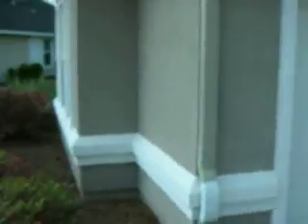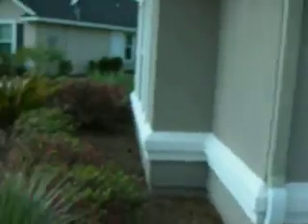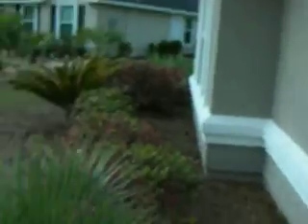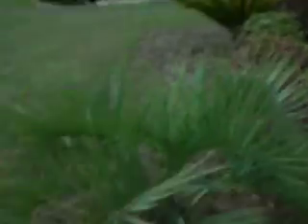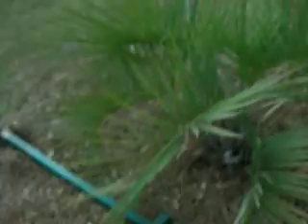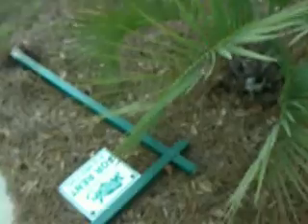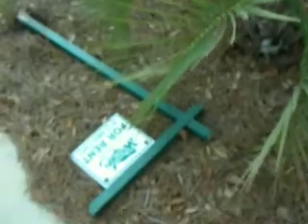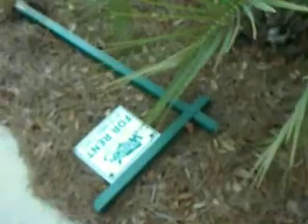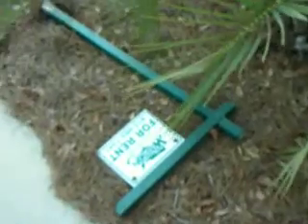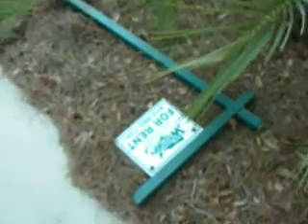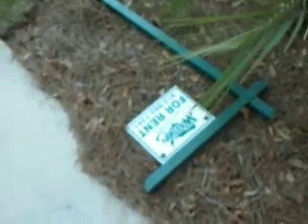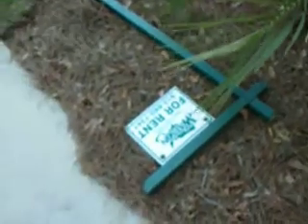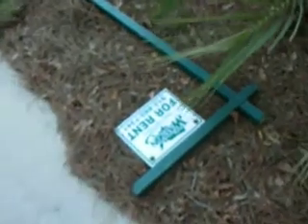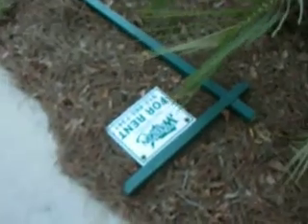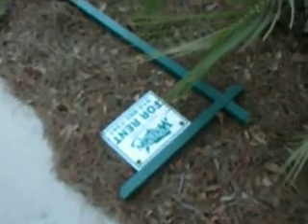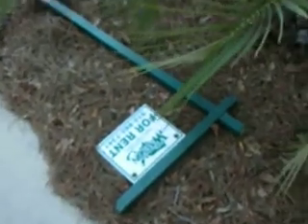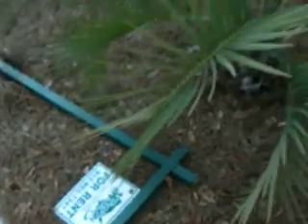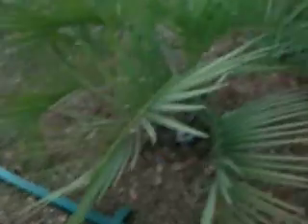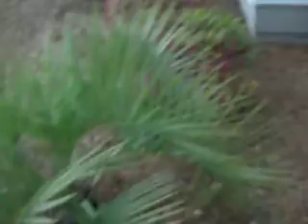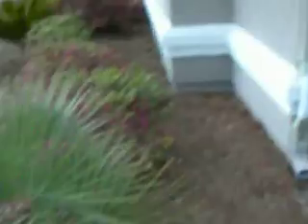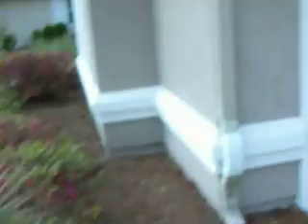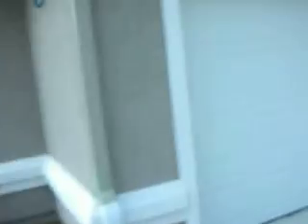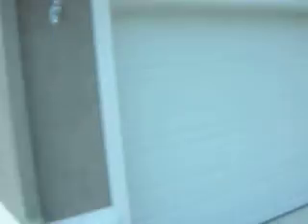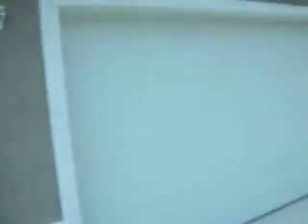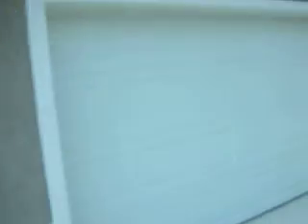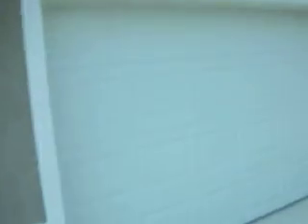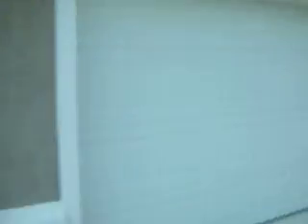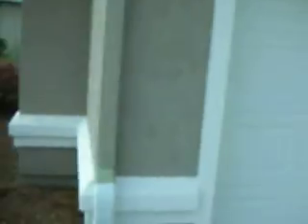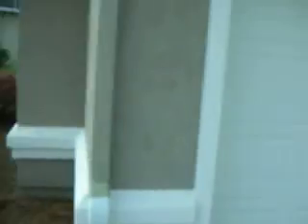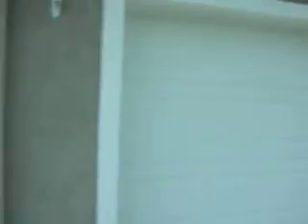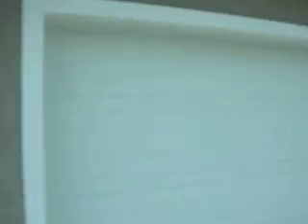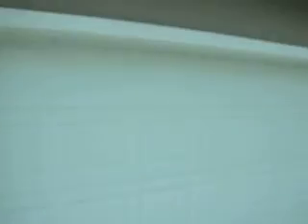Oh, the for rent sign. Until then, we got knocked down.